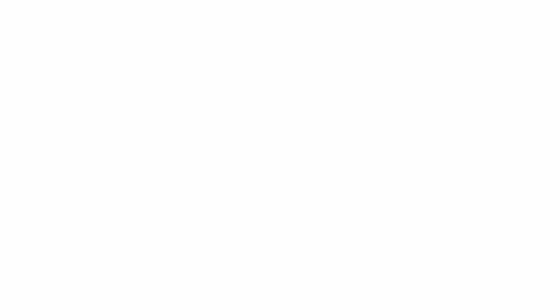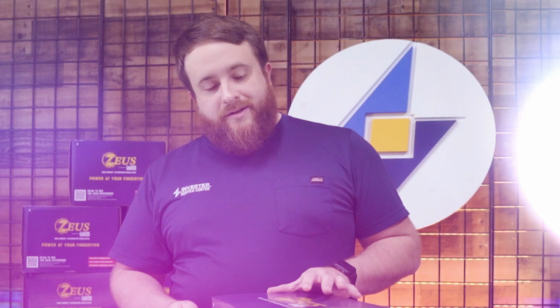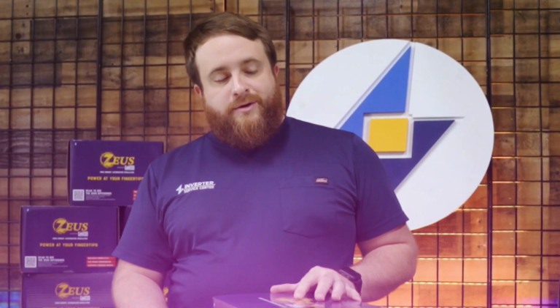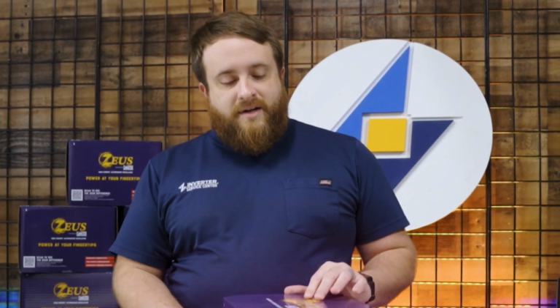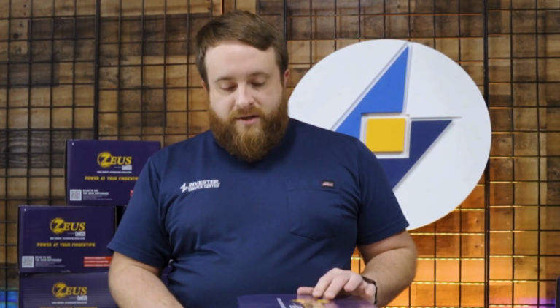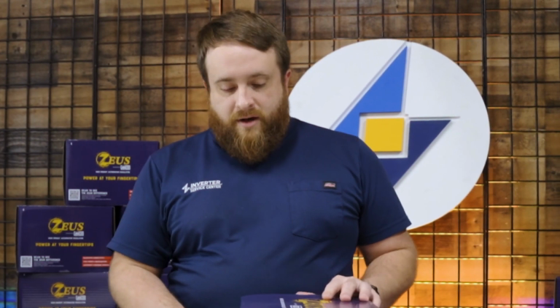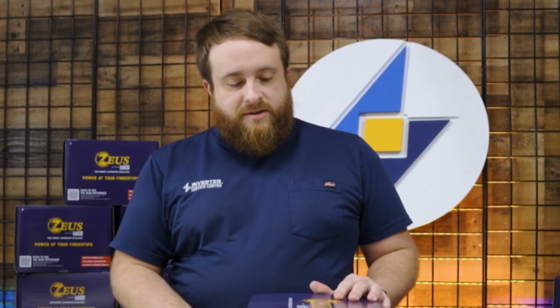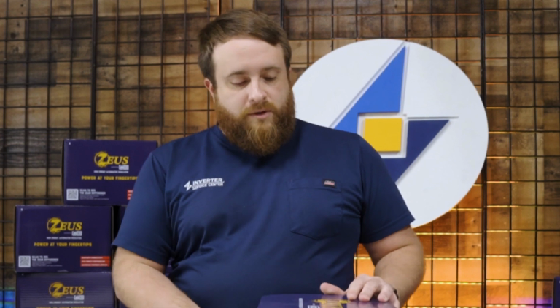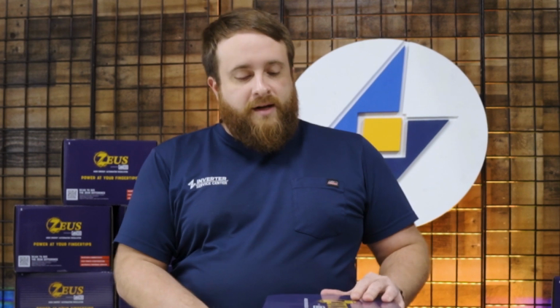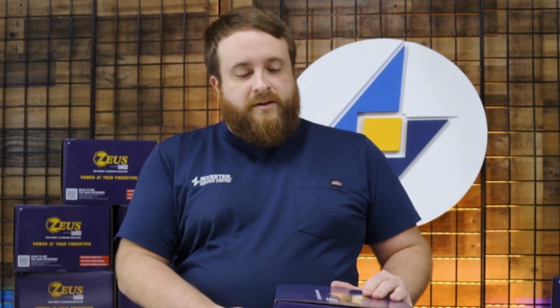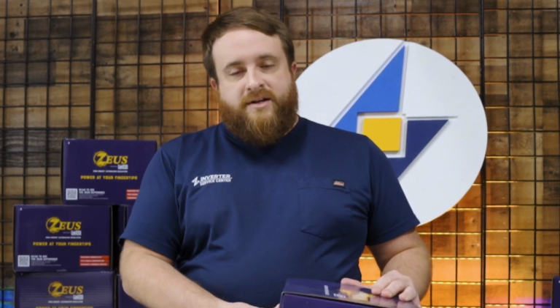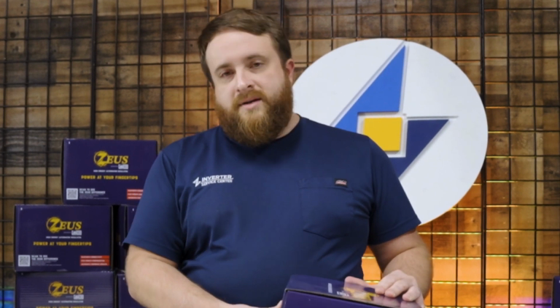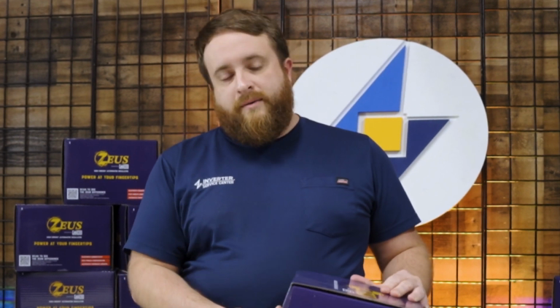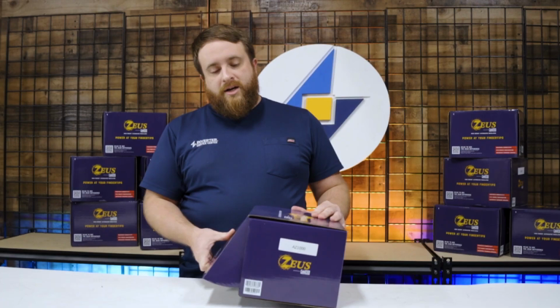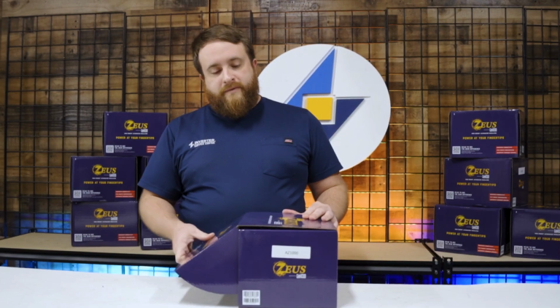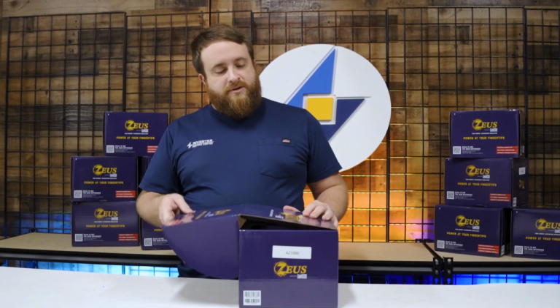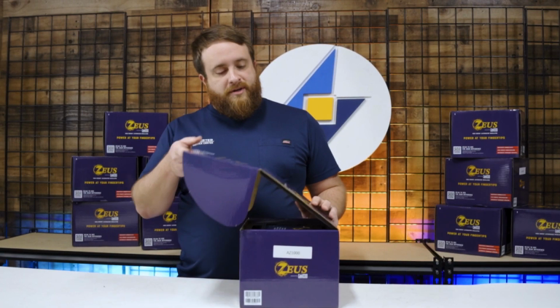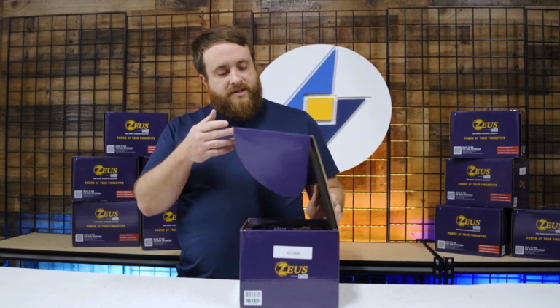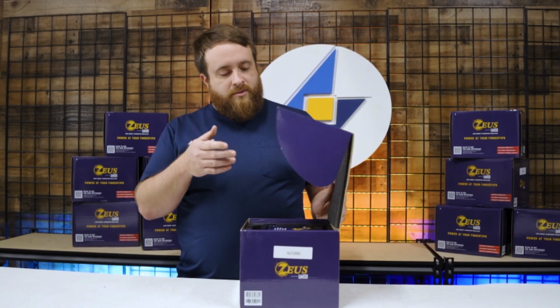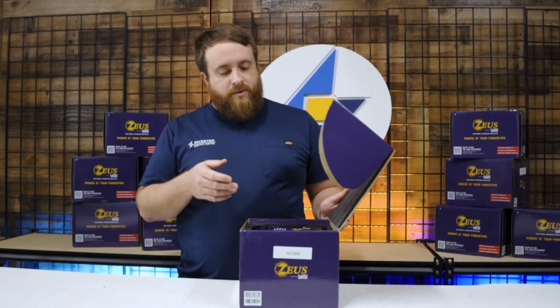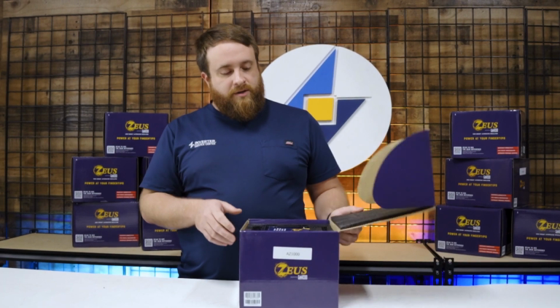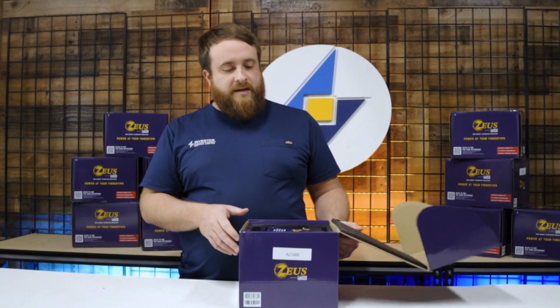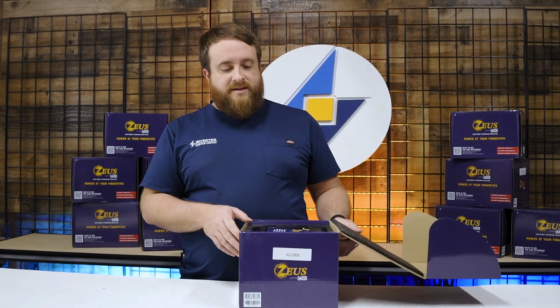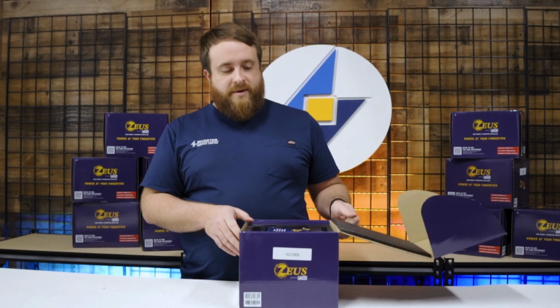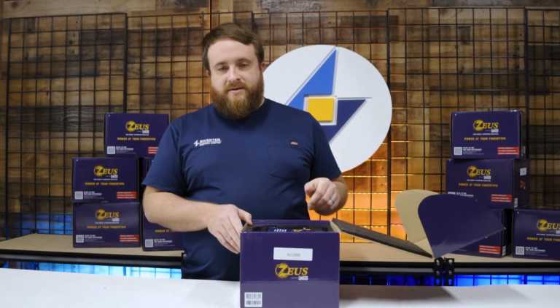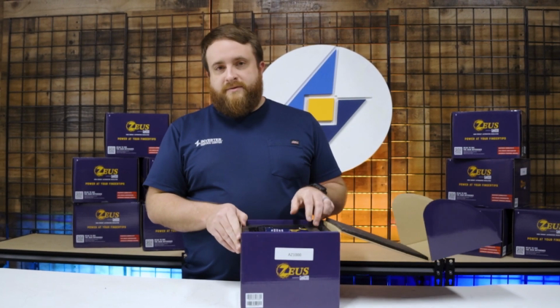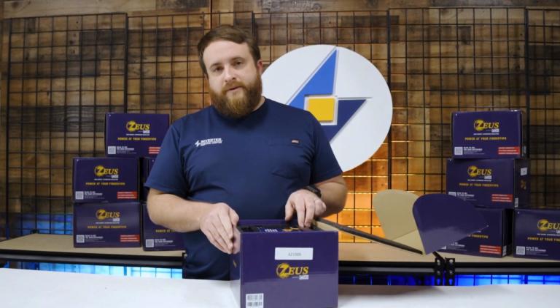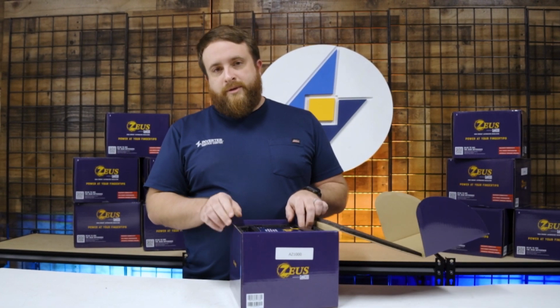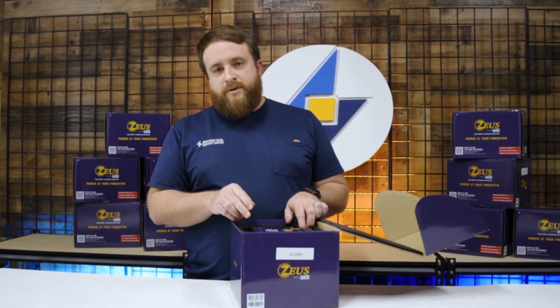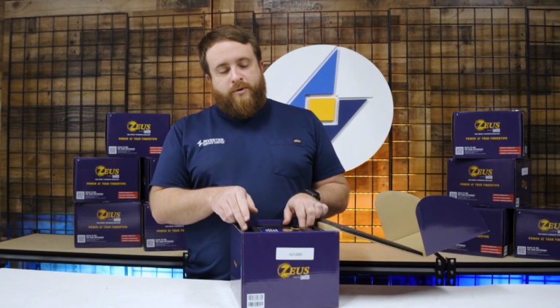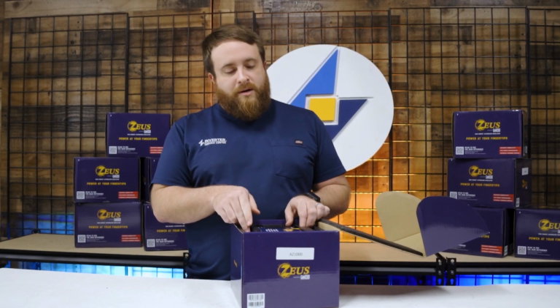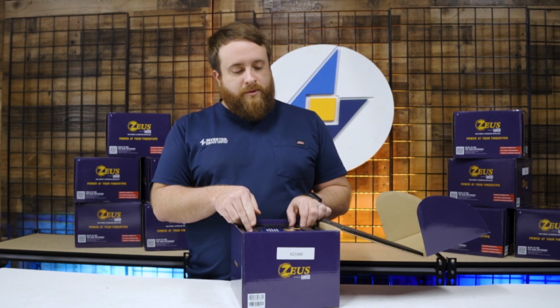The Zeus is actually an awesome new regulator. It's got great new features built into it, but one of the greatest things about it is it's fully Bluetooth programmable.